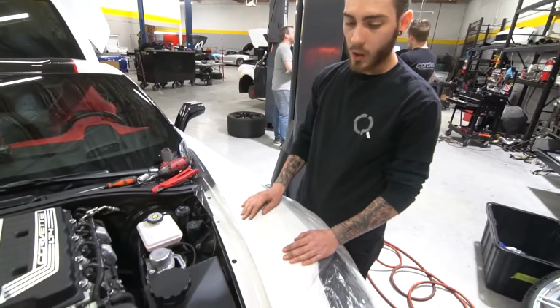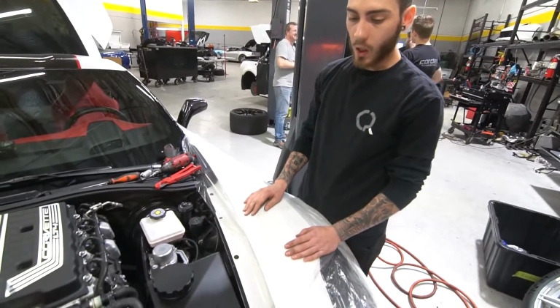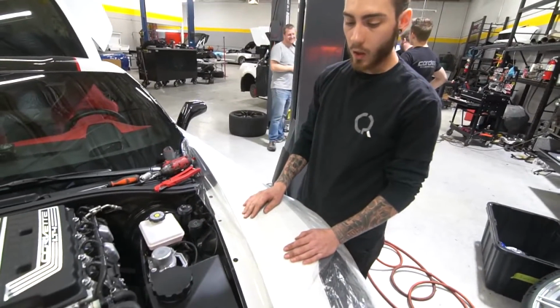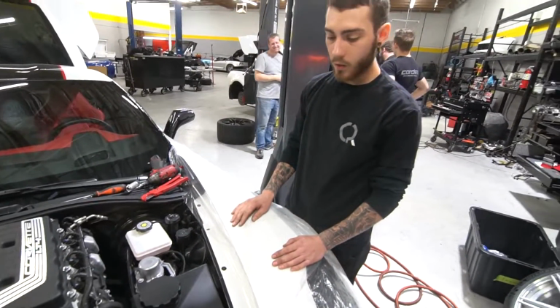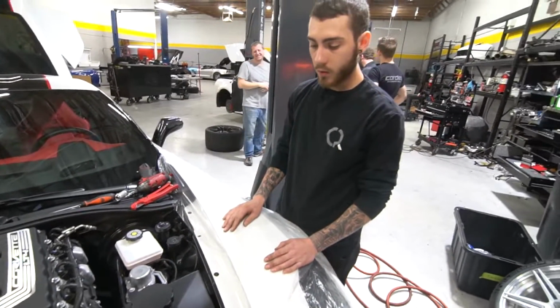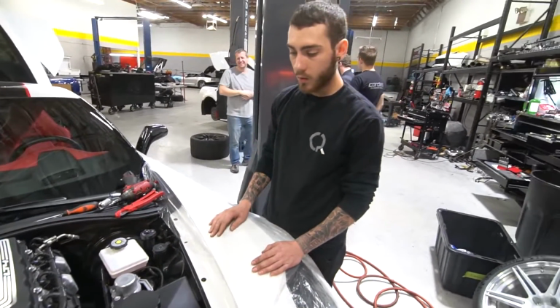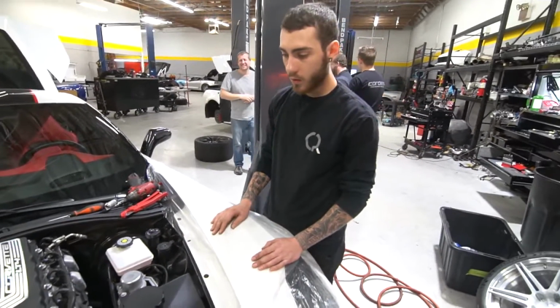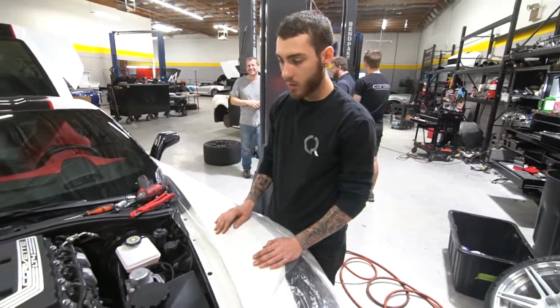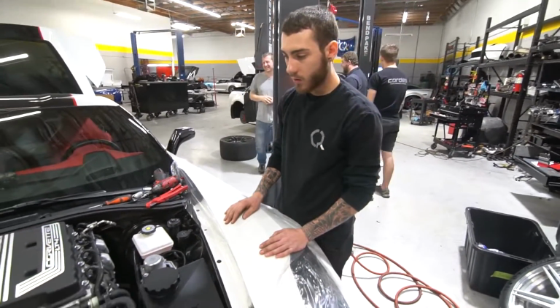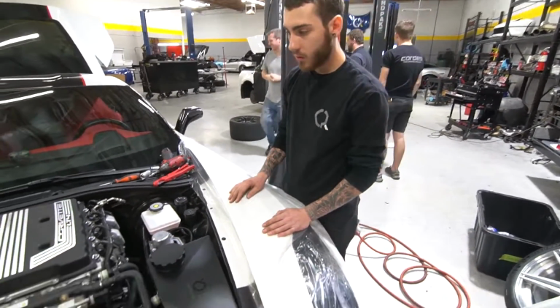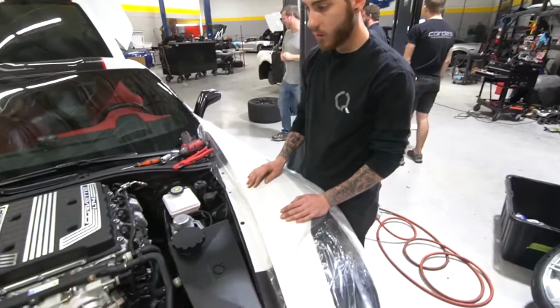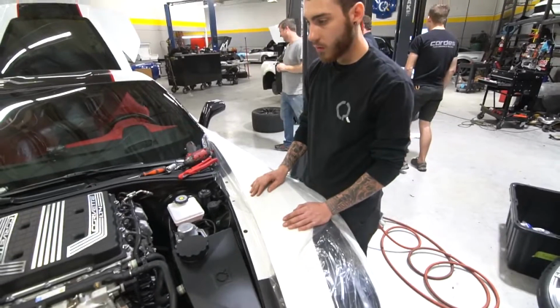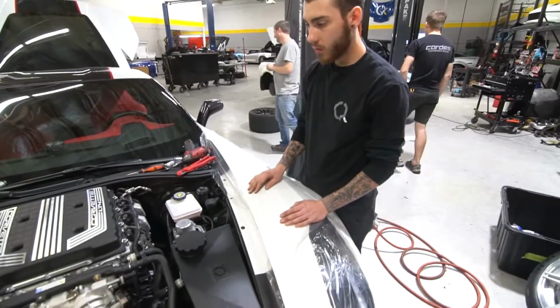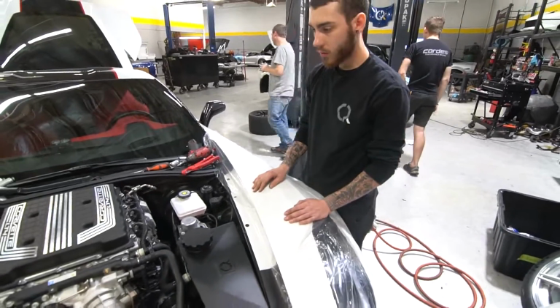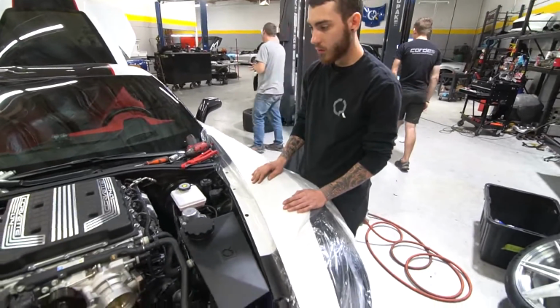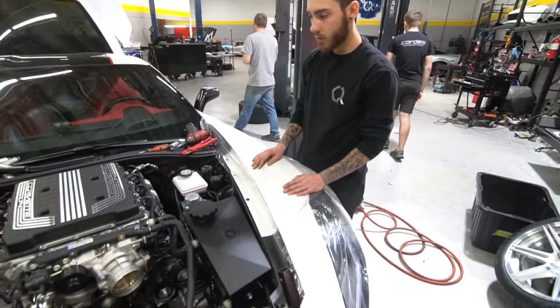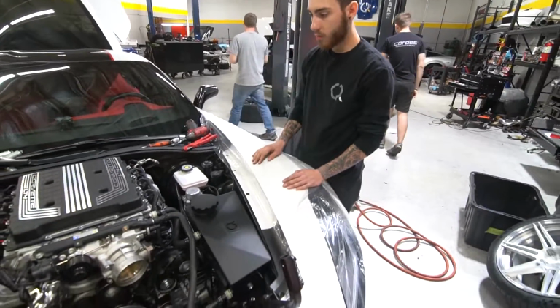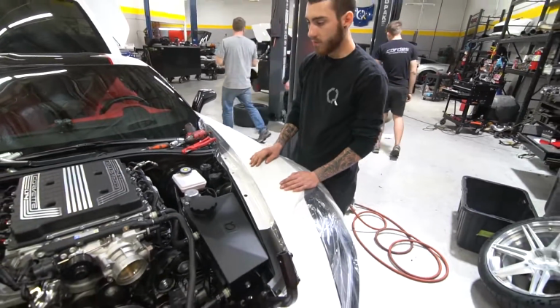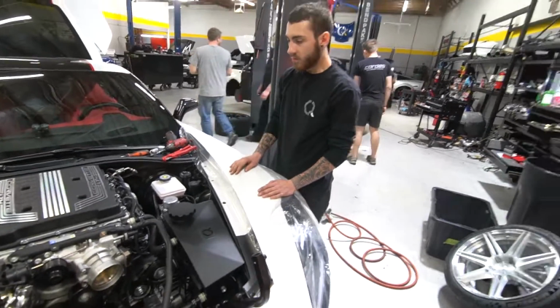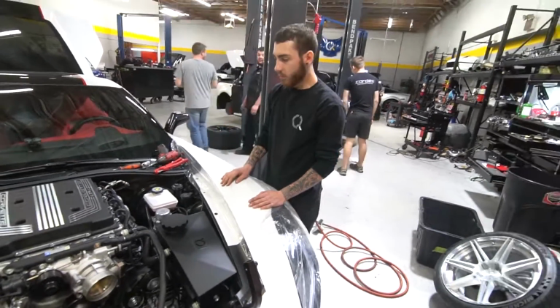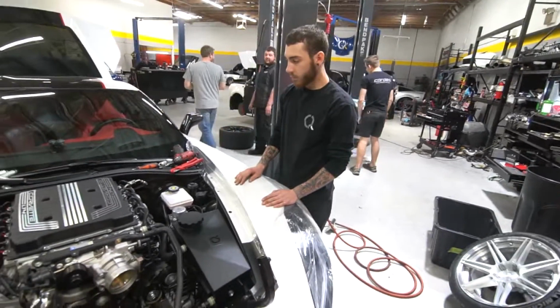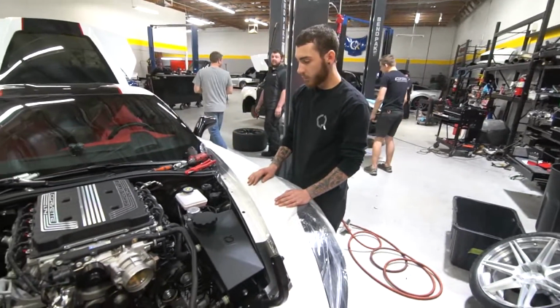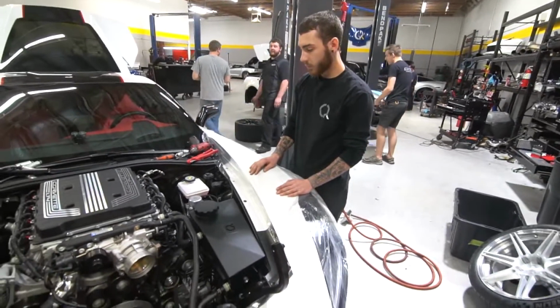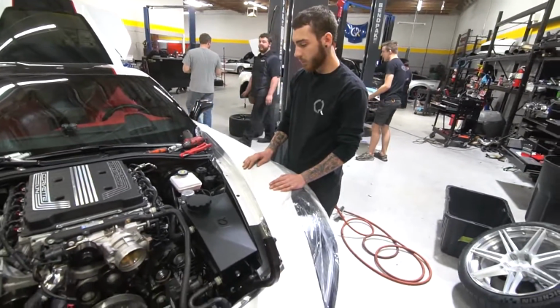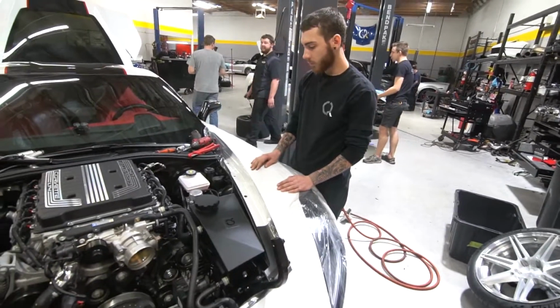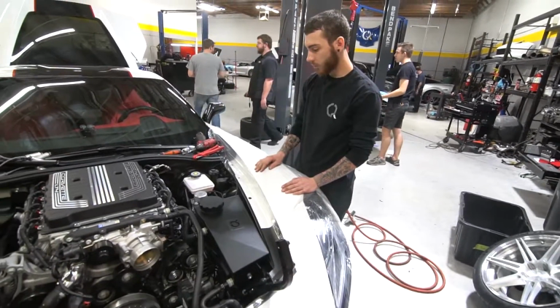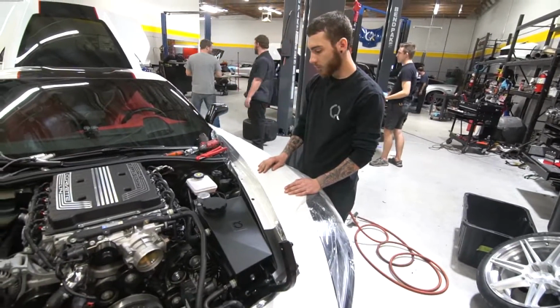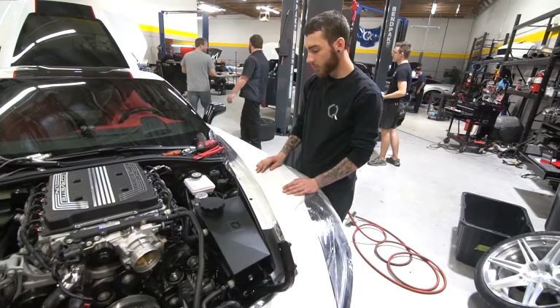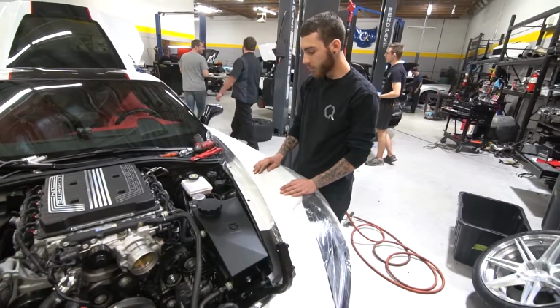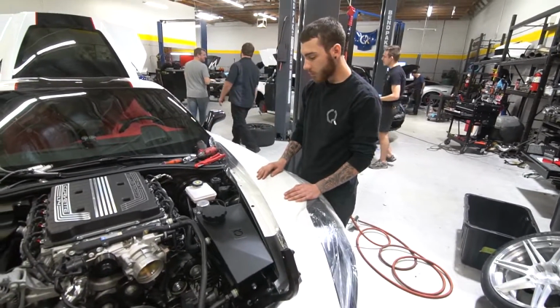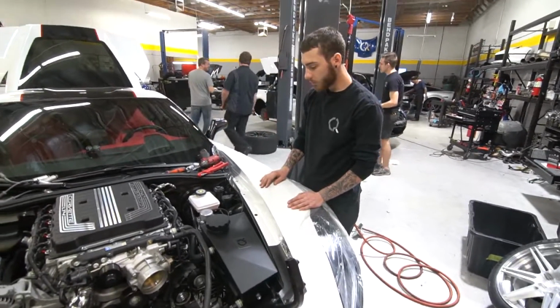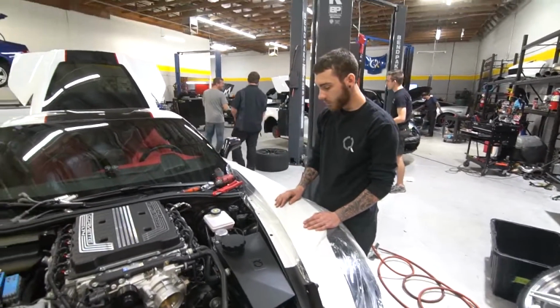Basically, why we do this is because this is going to be the fill point instead of the original hose — instead of the little stupid hose. That is our C7Z ice tank in a nutshell.